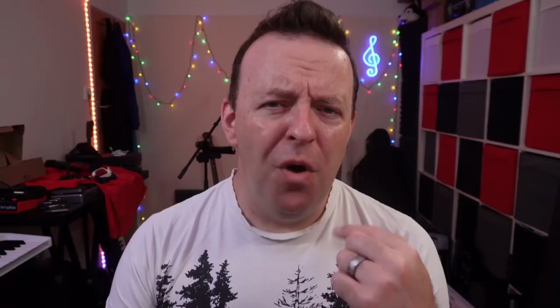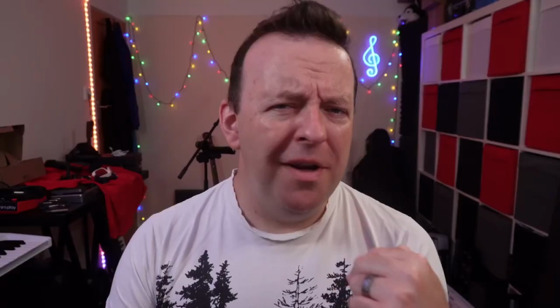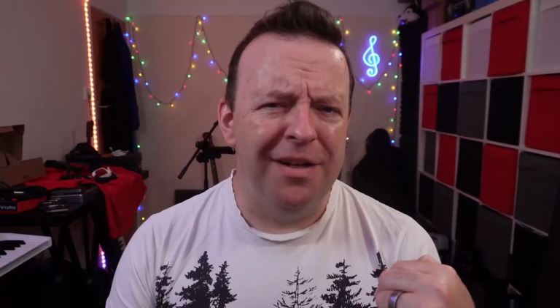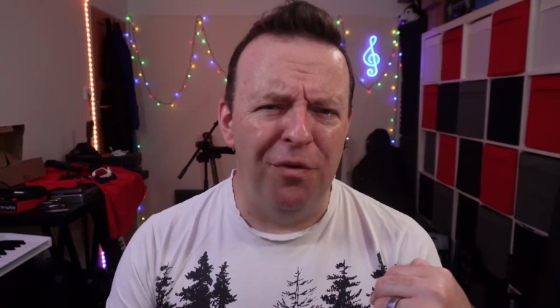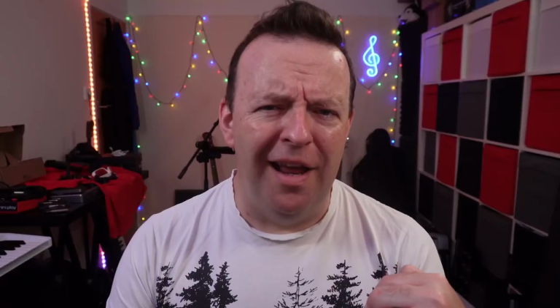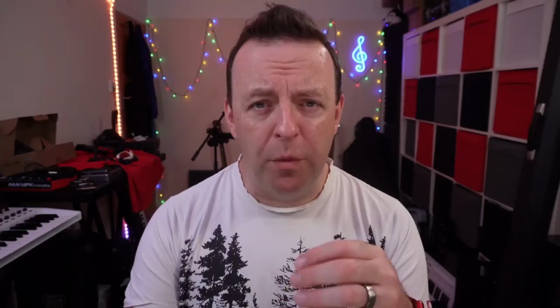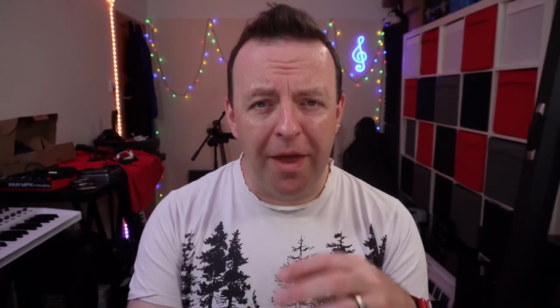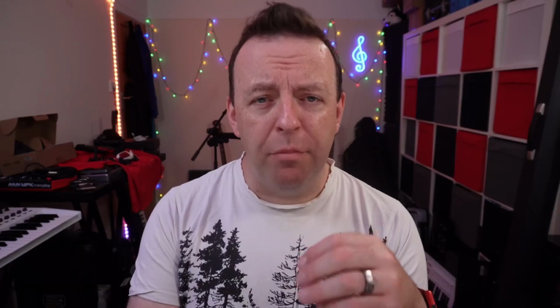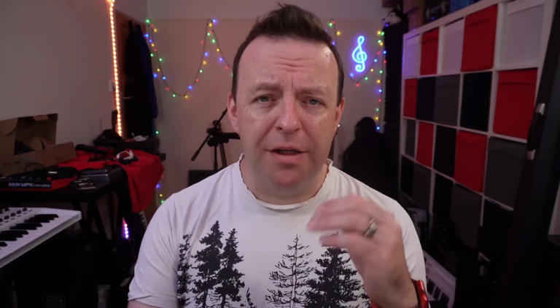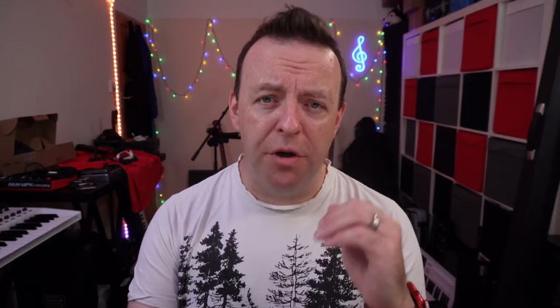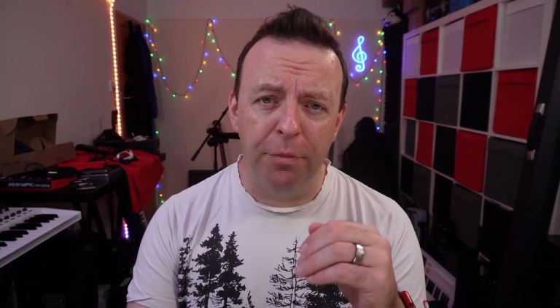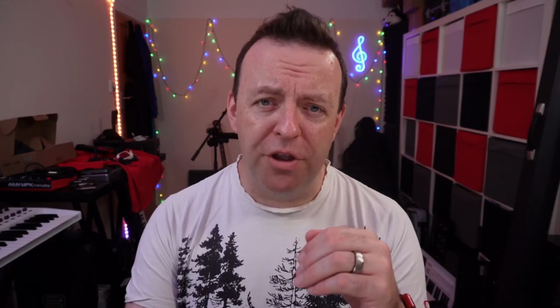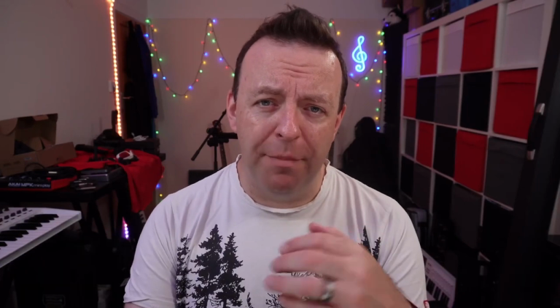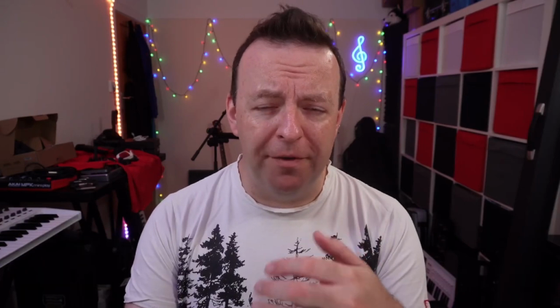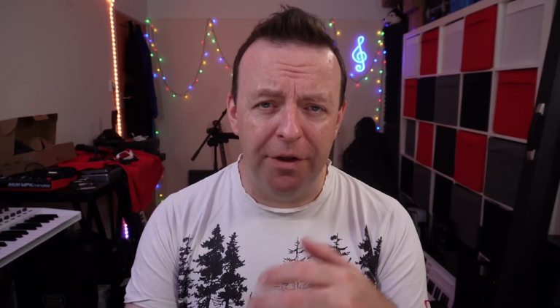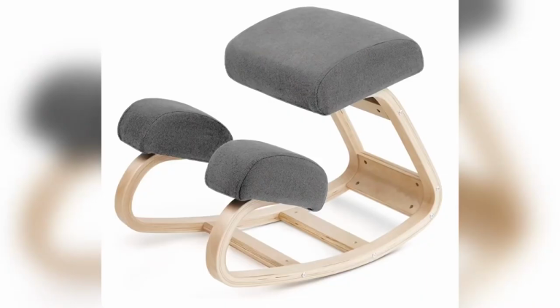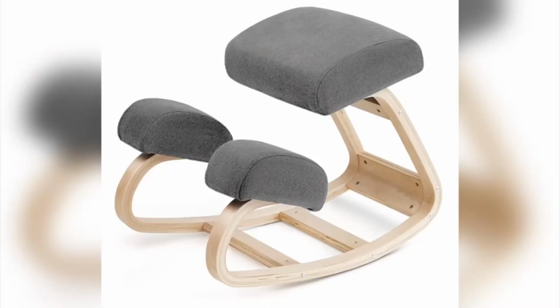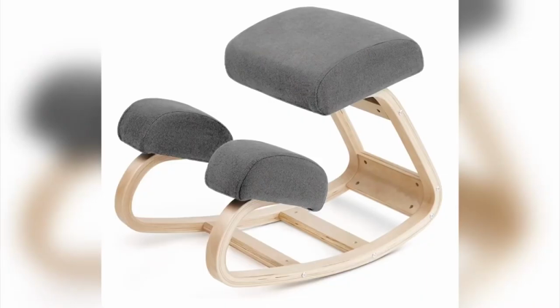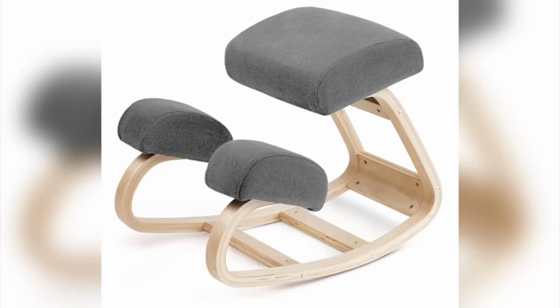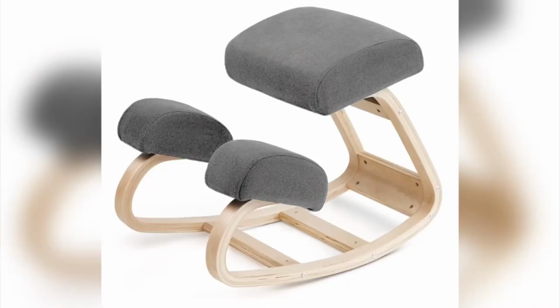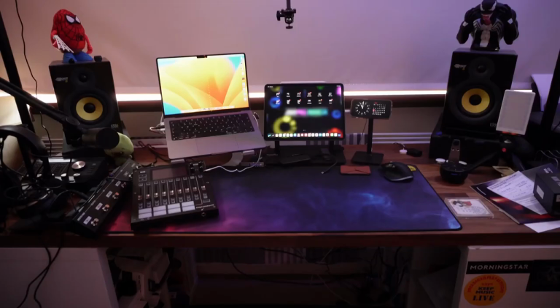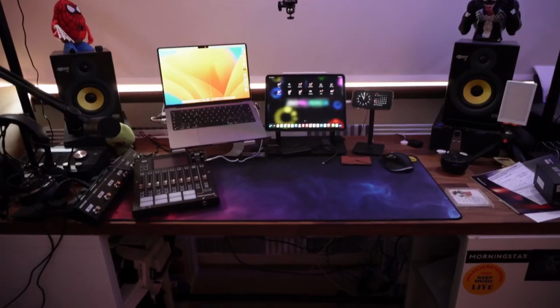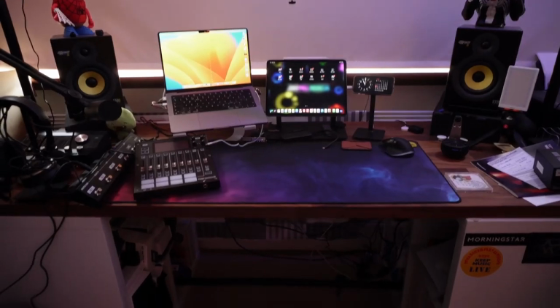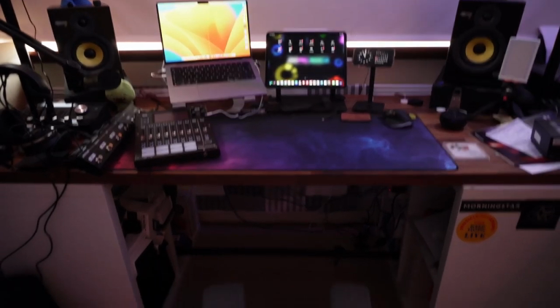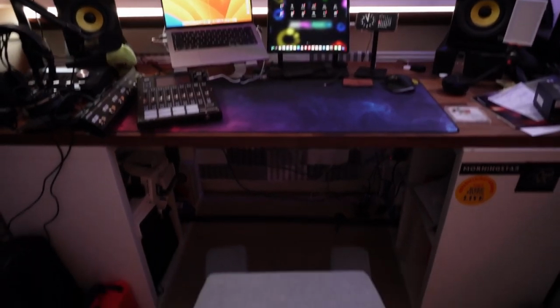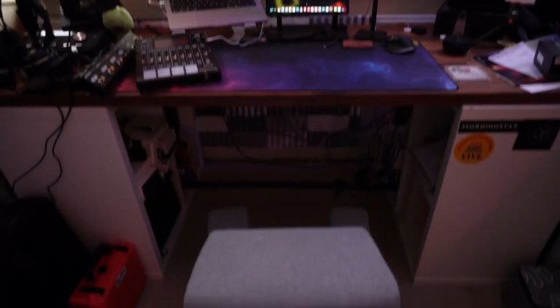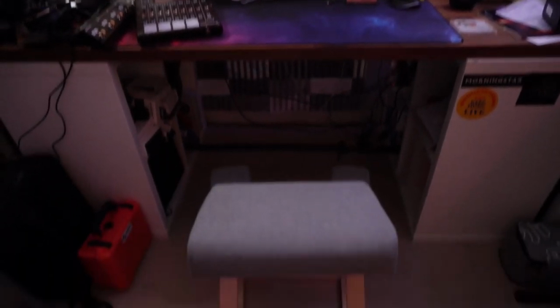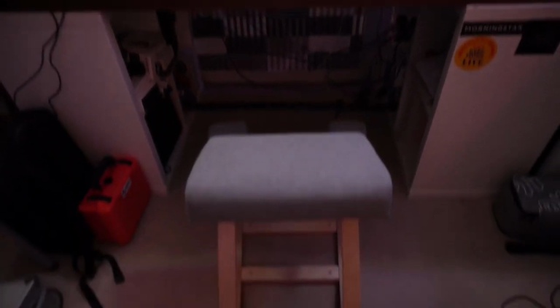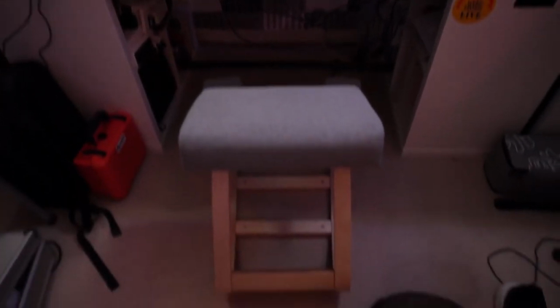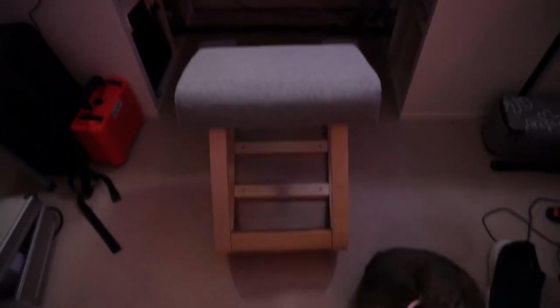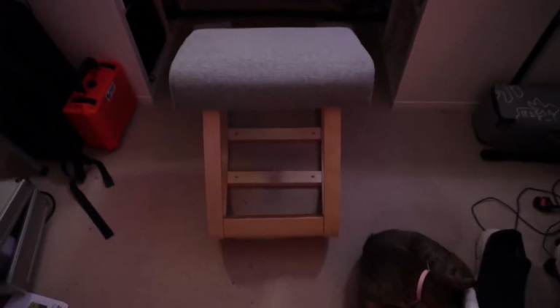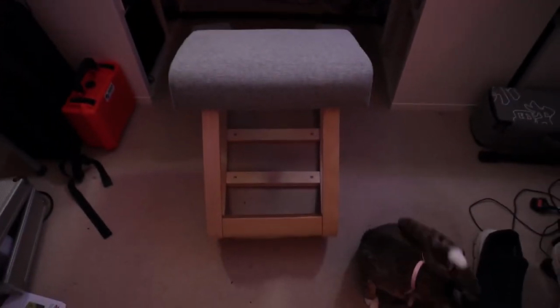So what am I sitting on right now? We were that impressed with the Noble Chair by Vilno, we got a second one. I've actually got the grey one and my wife's got the blue one.